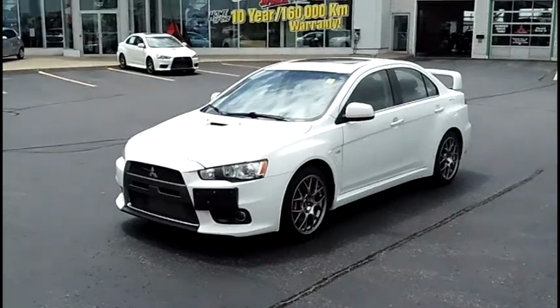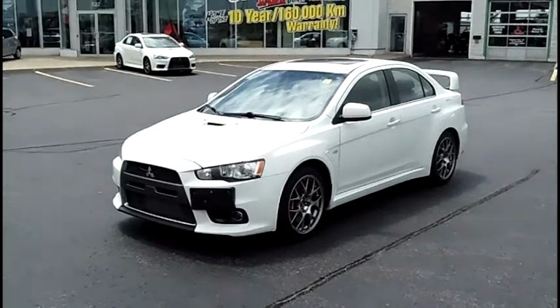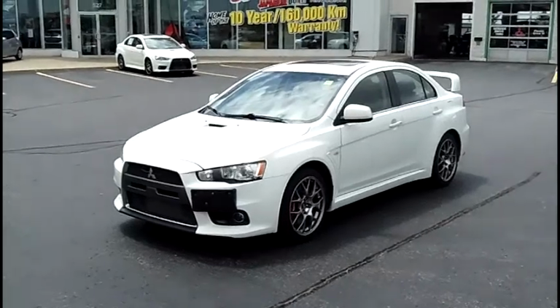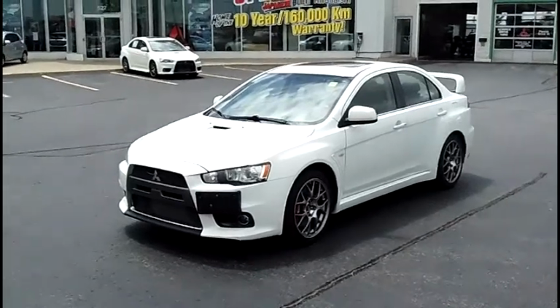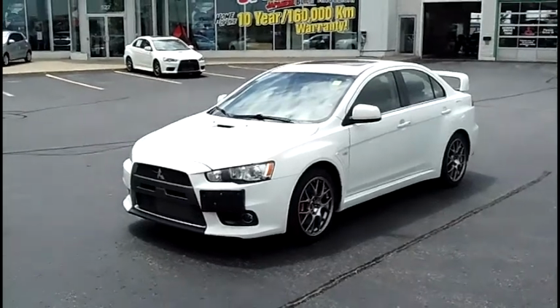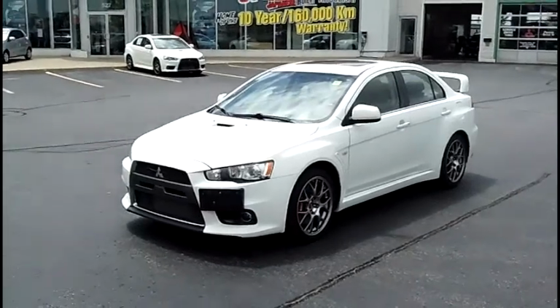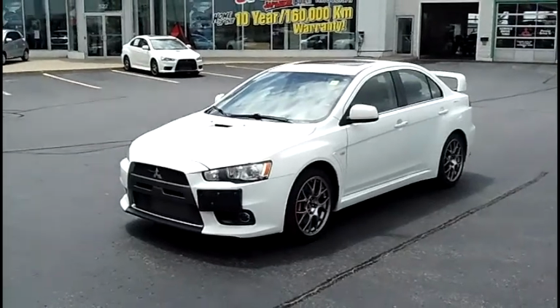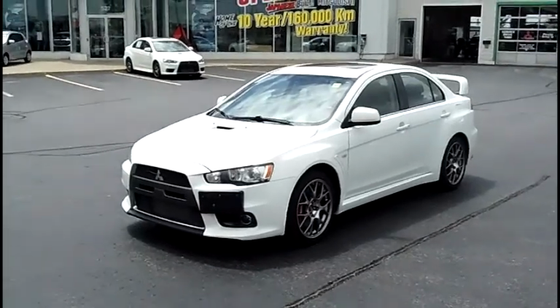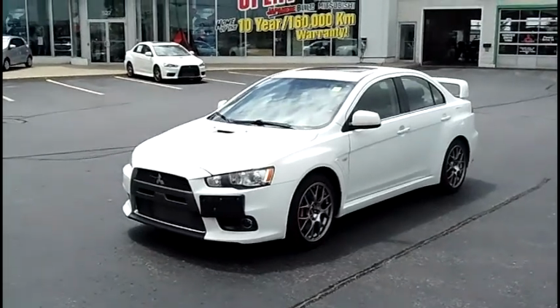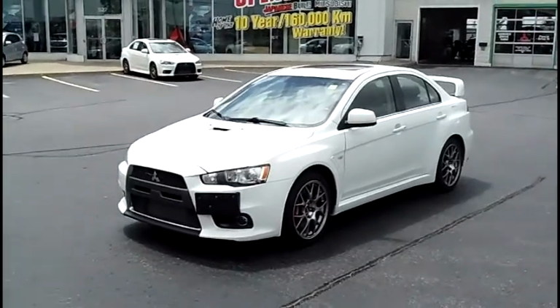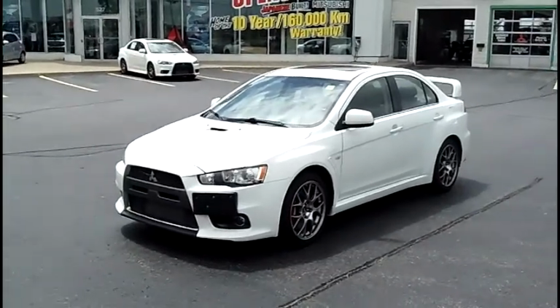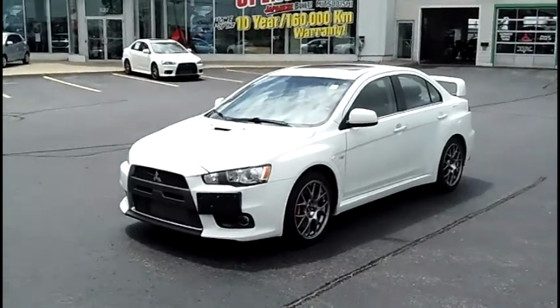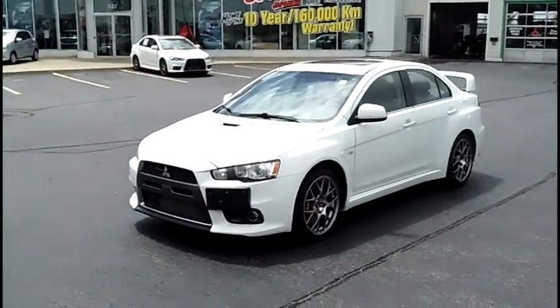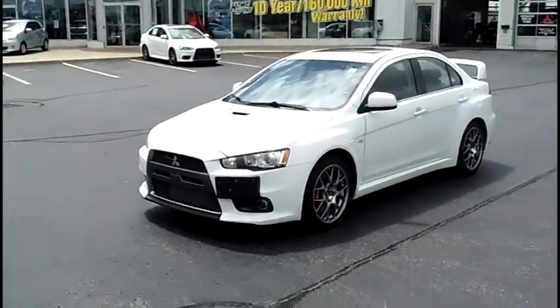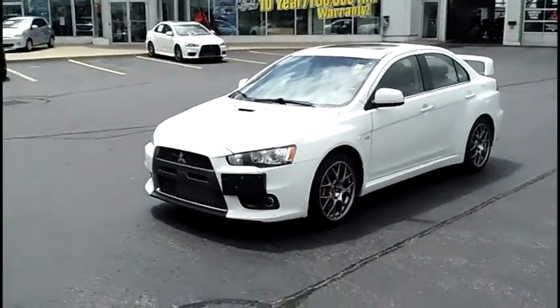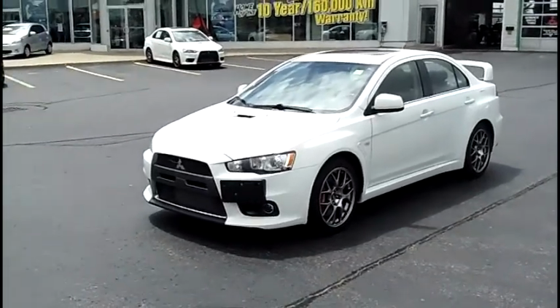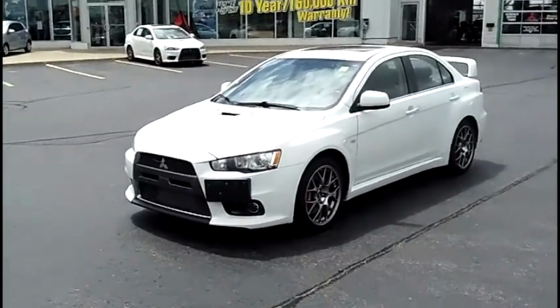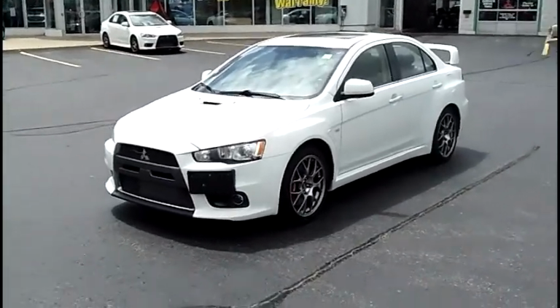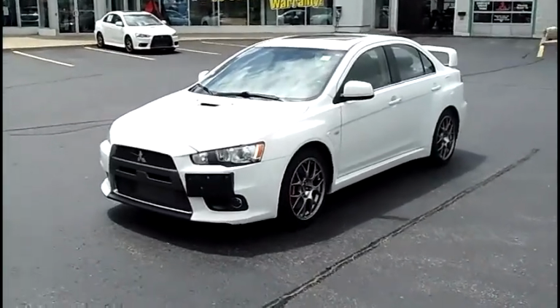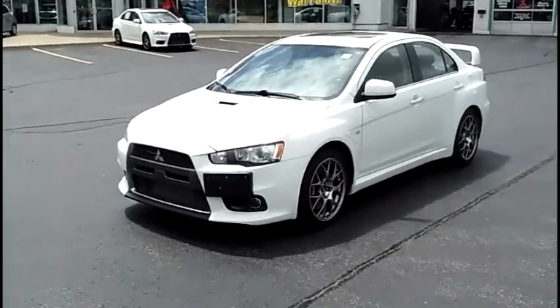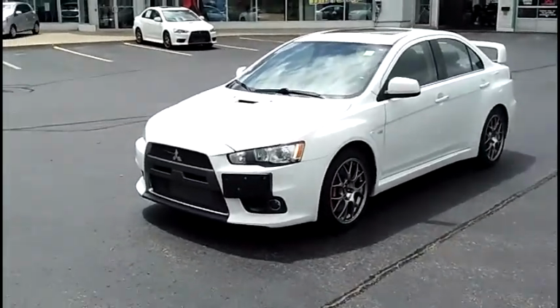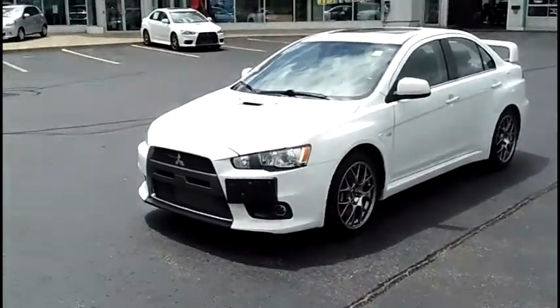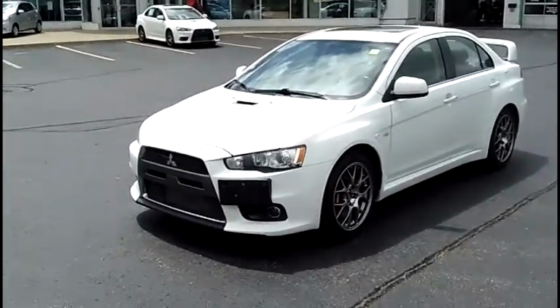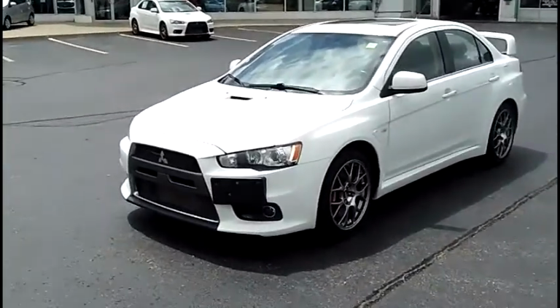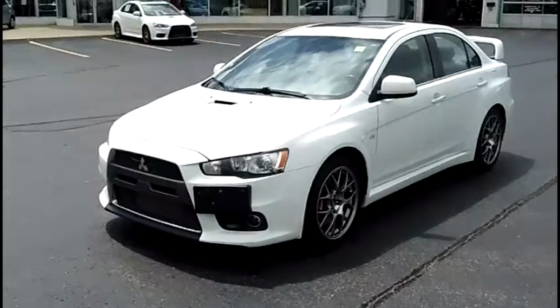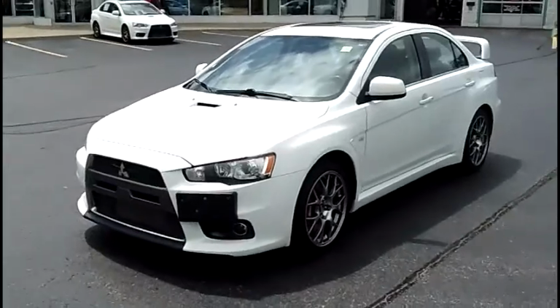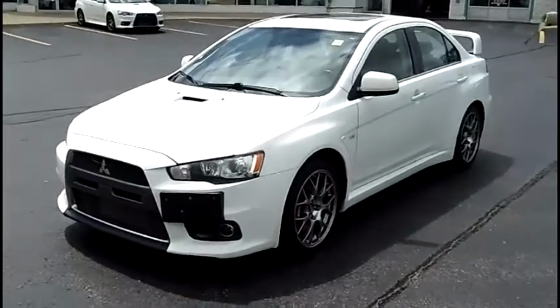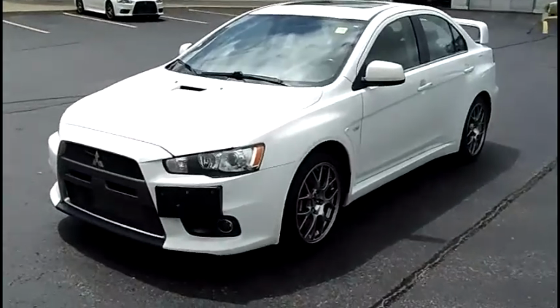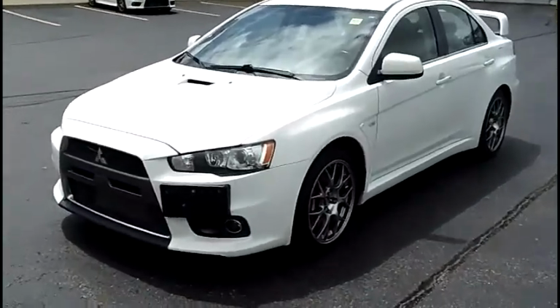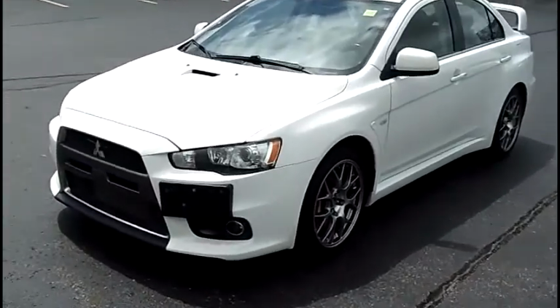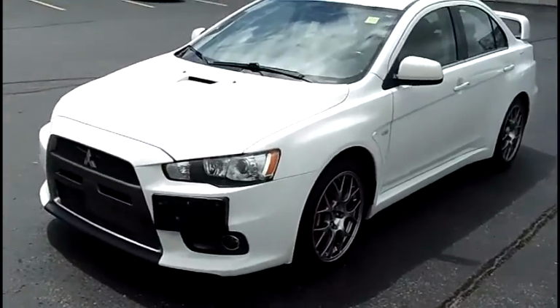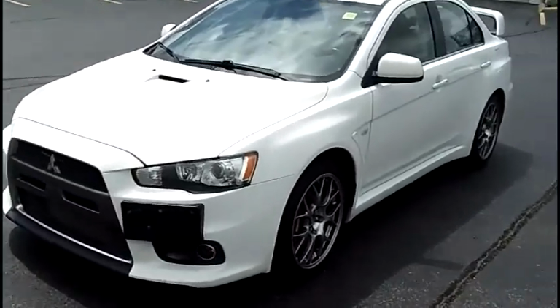Okay, so let's take a quick look at the 2008 Lancer Evolution MR.